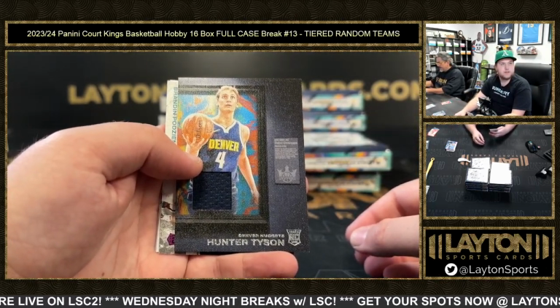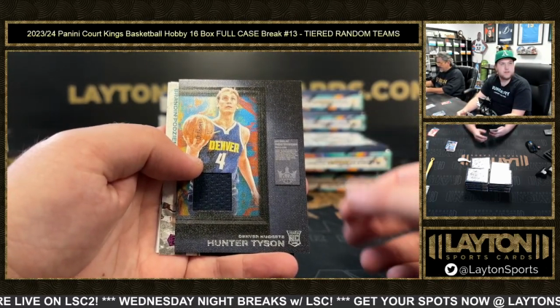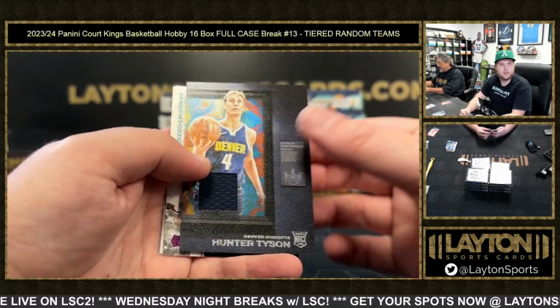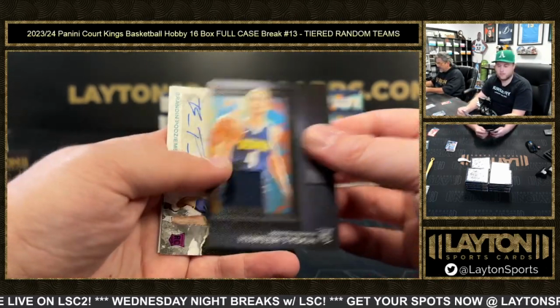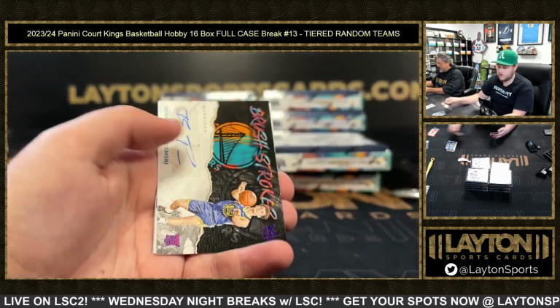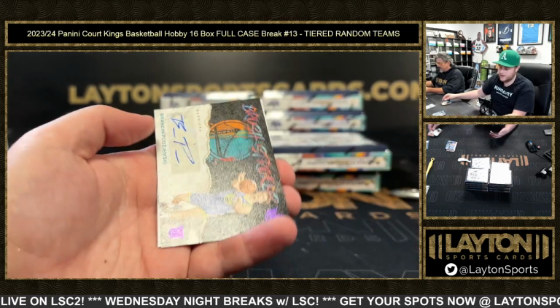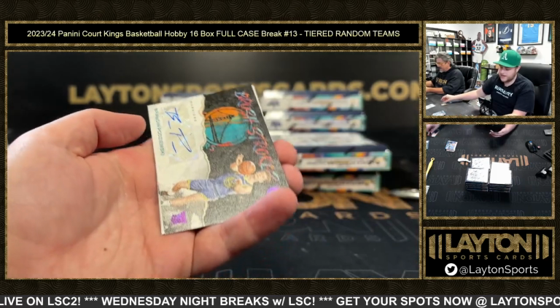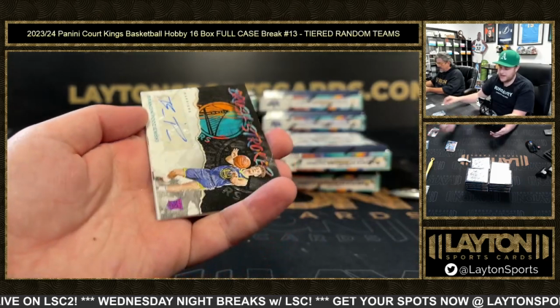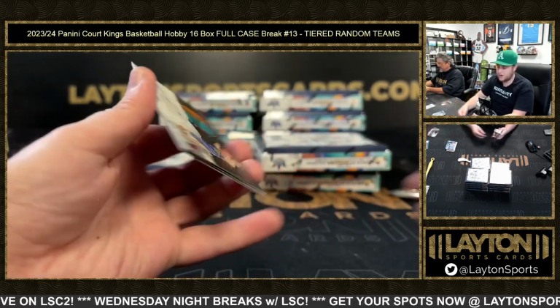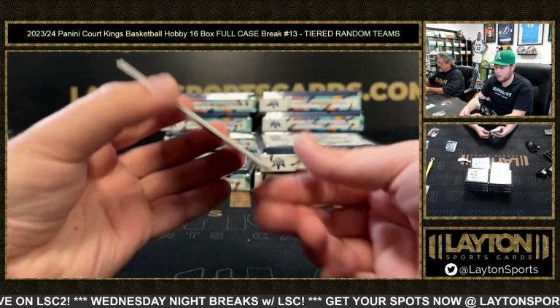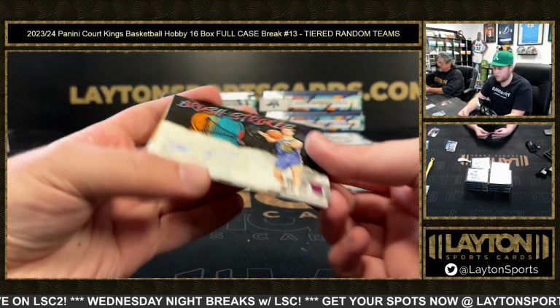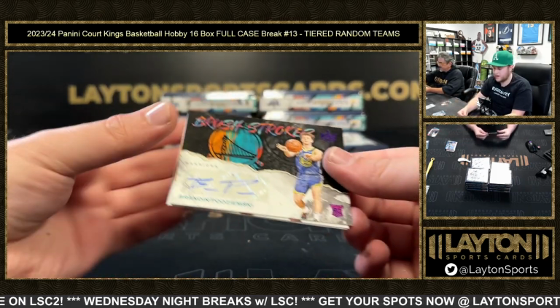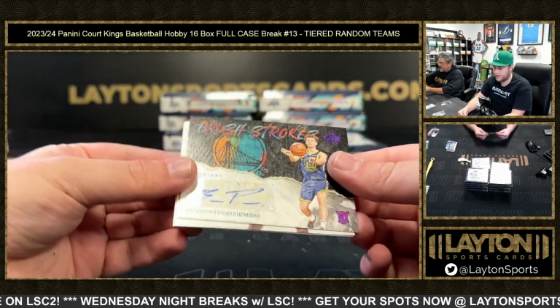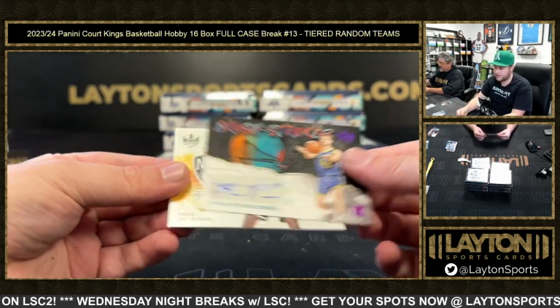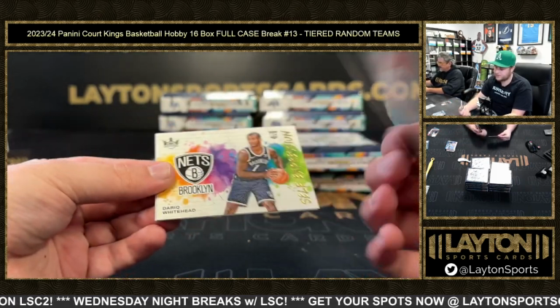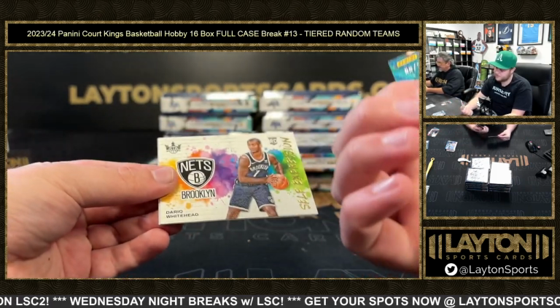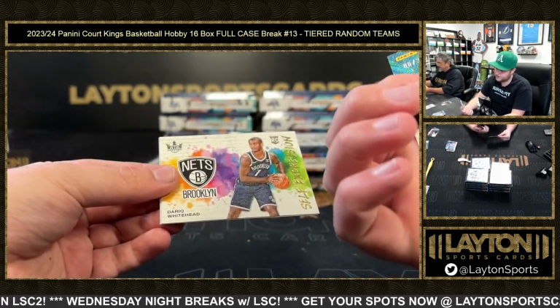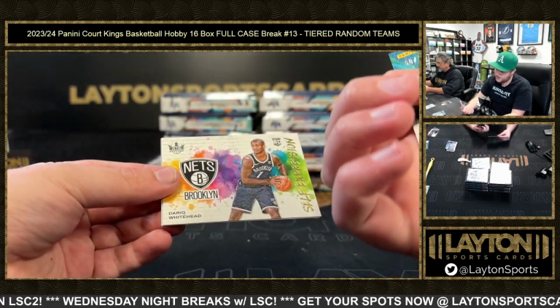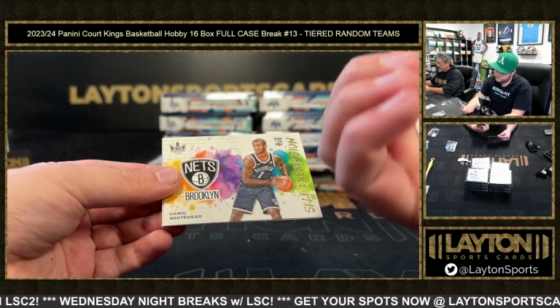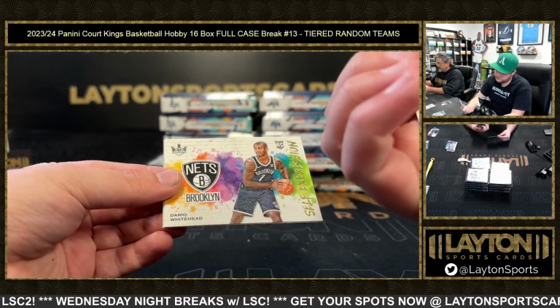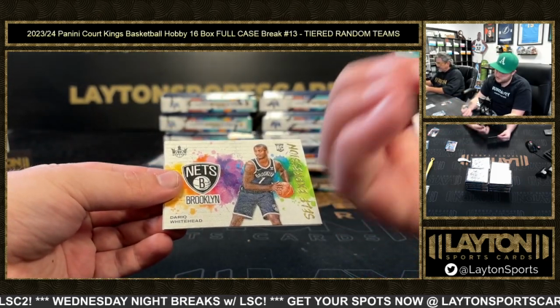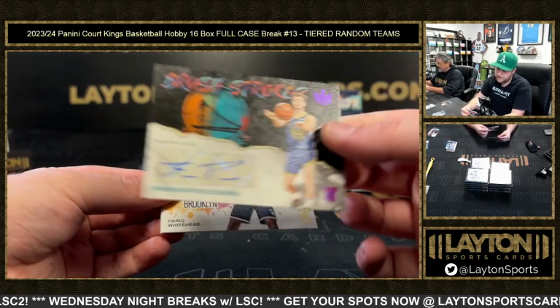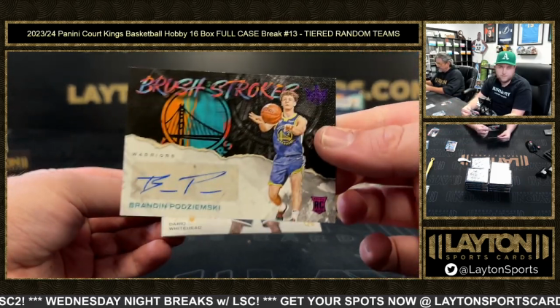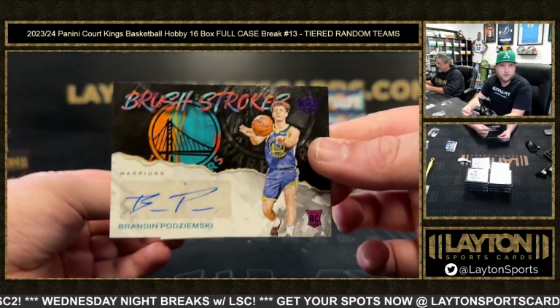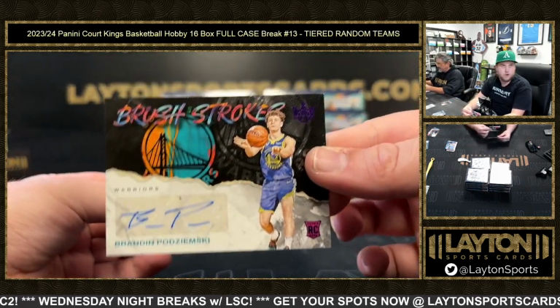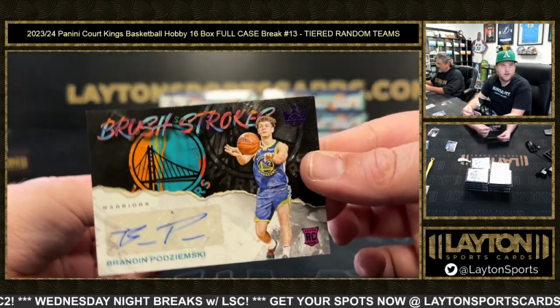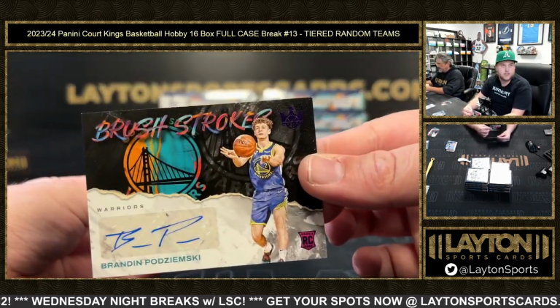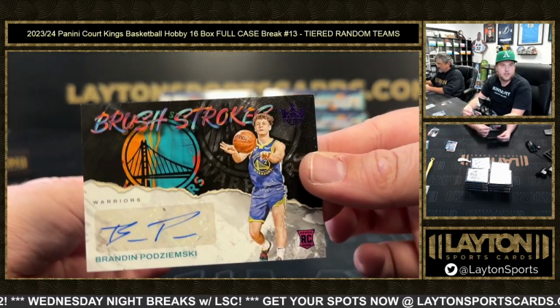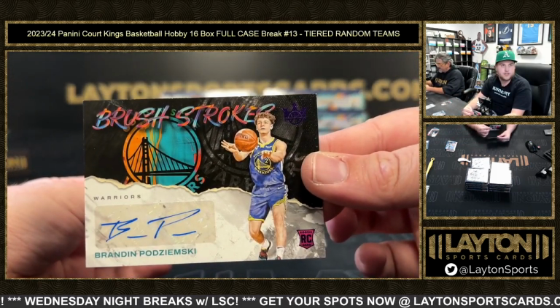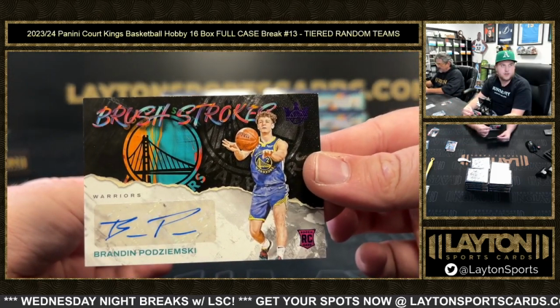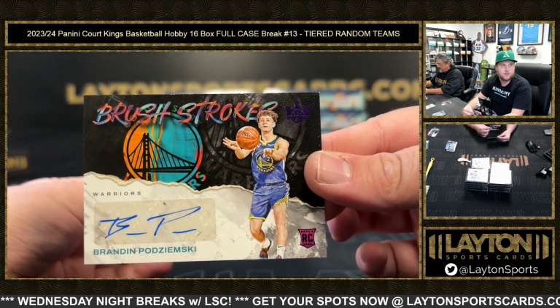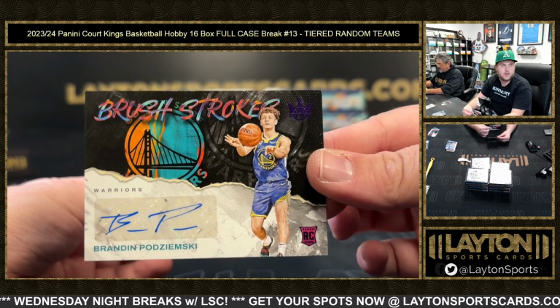Nice one there — you got a purple Brandon Podziemski rookie auto to 35 for the Warriors, congrats Golden State.